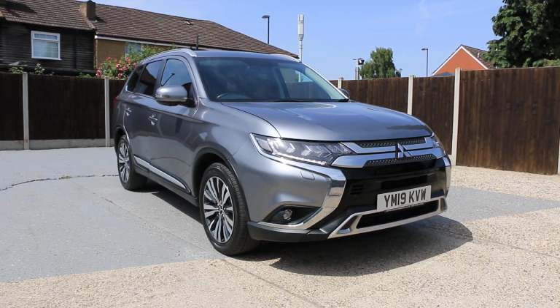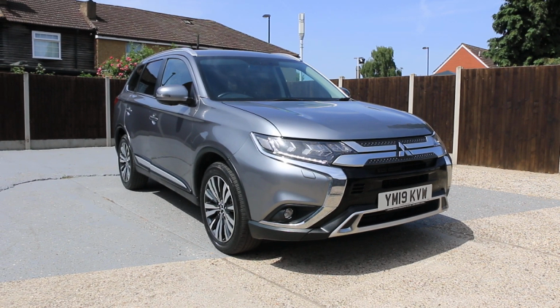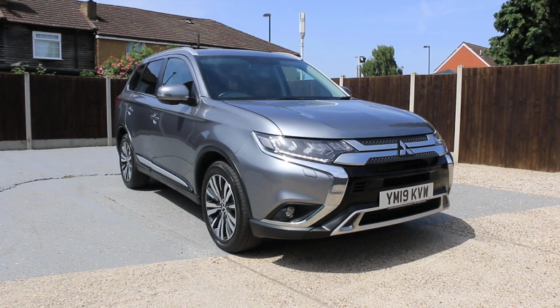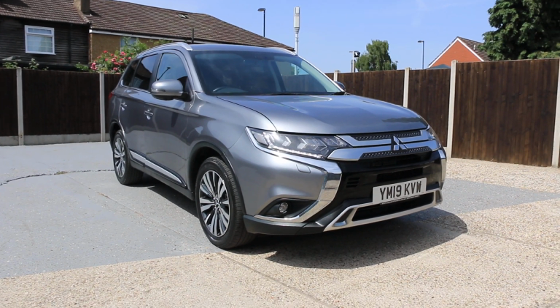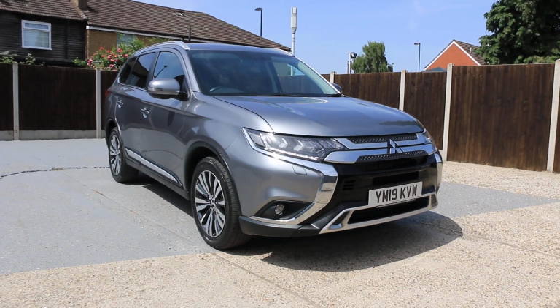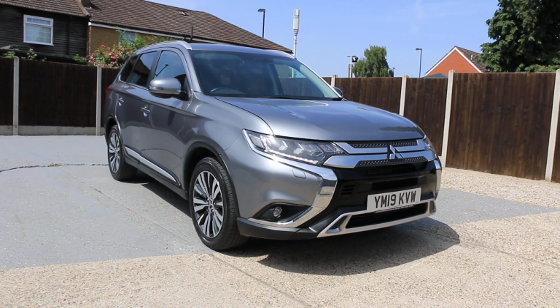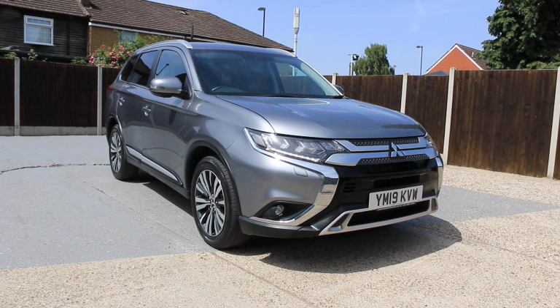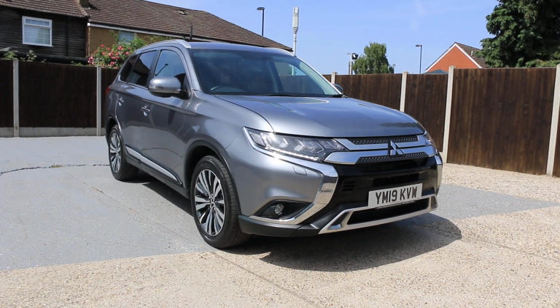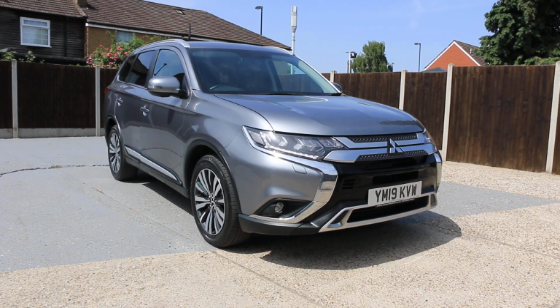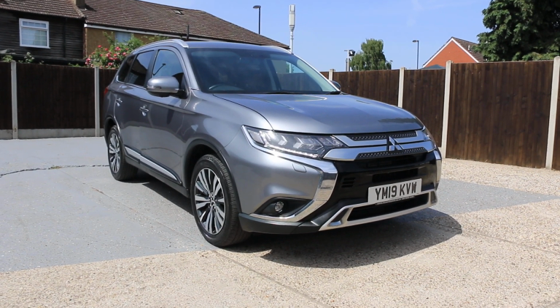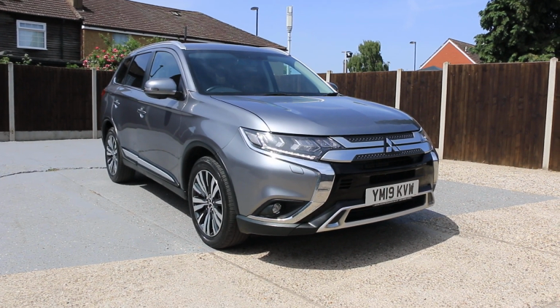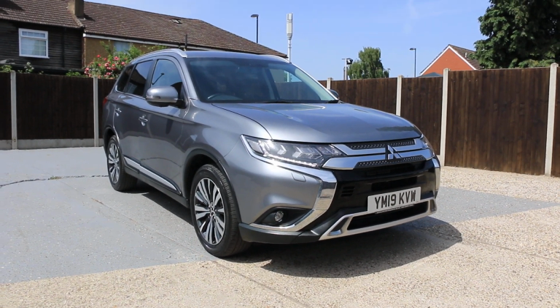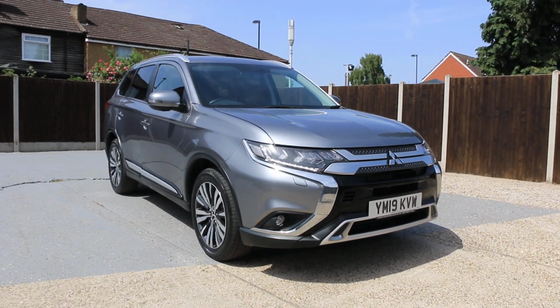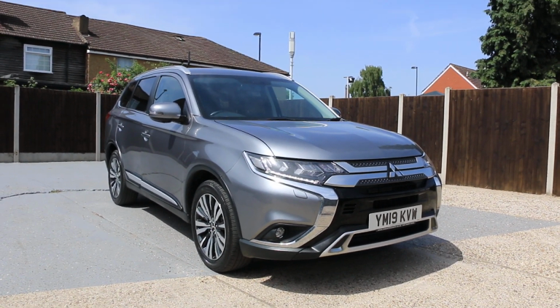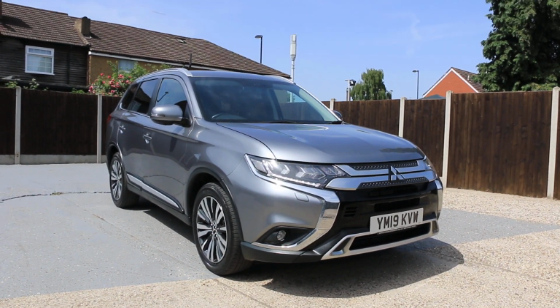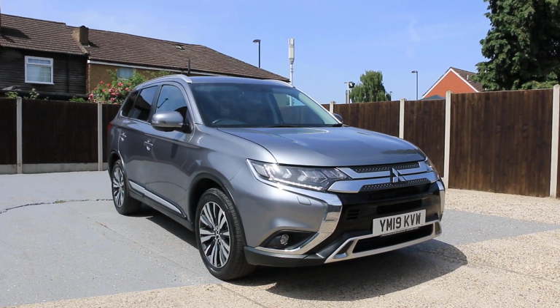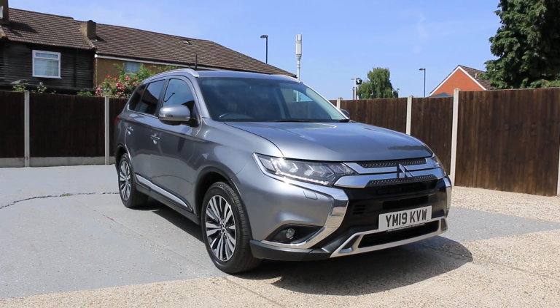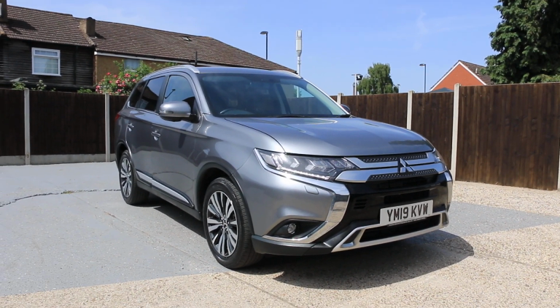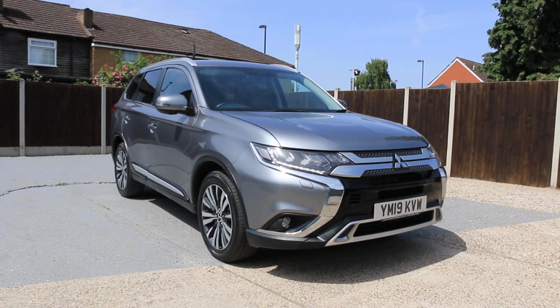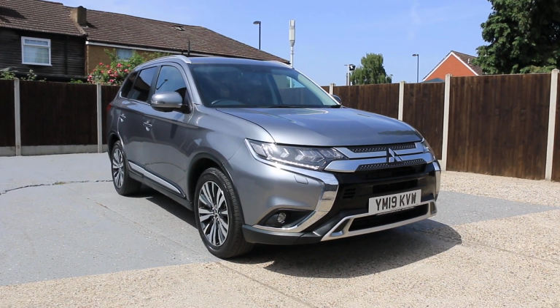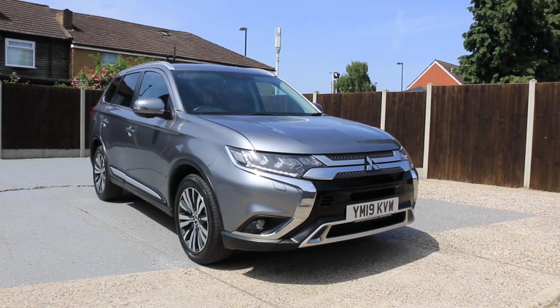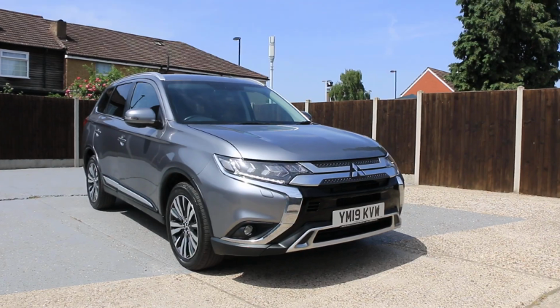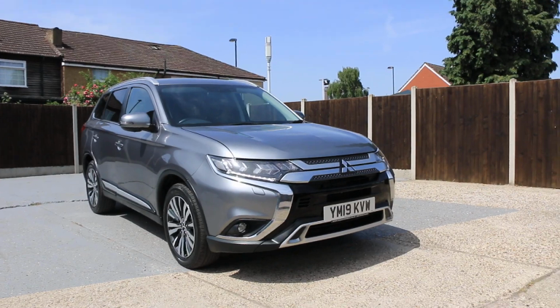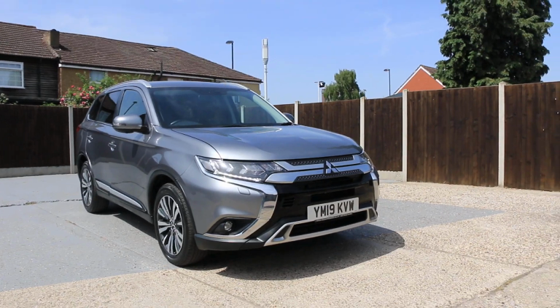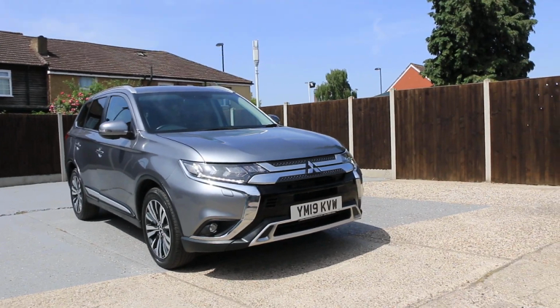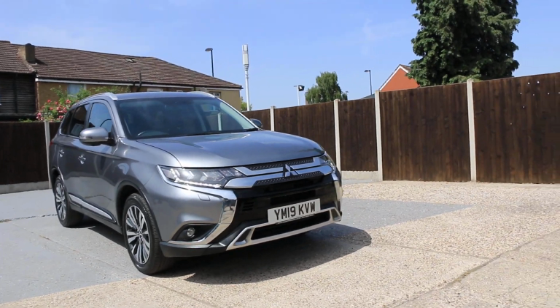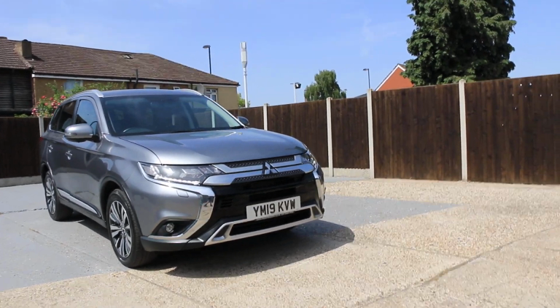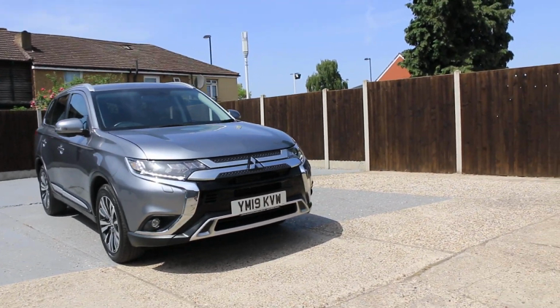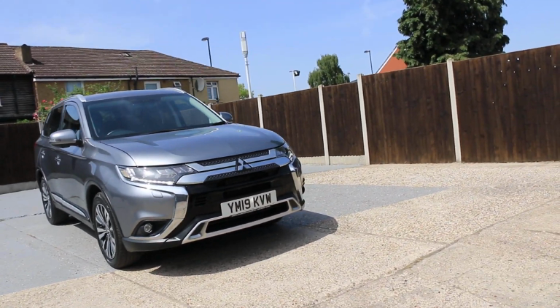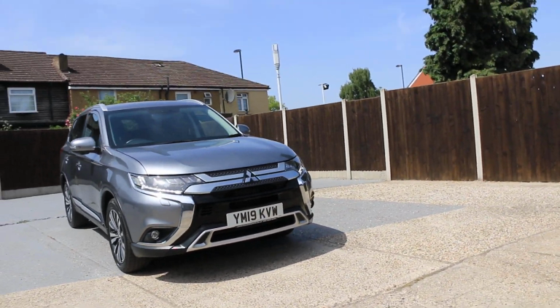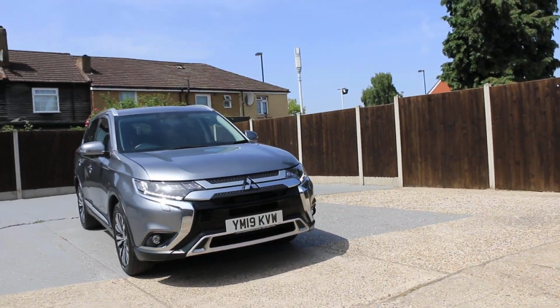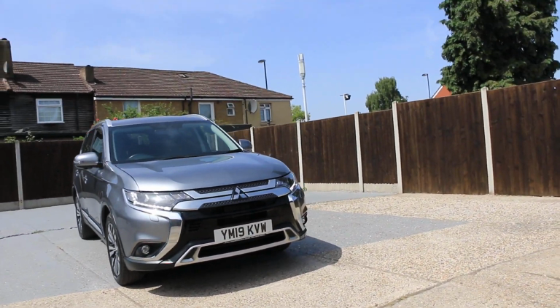Now it's available at McCarty Cars — Mitsubishi Outlander, 19 plate.